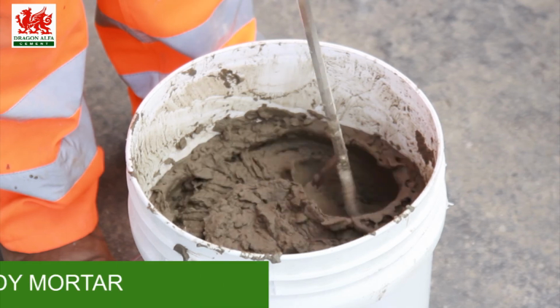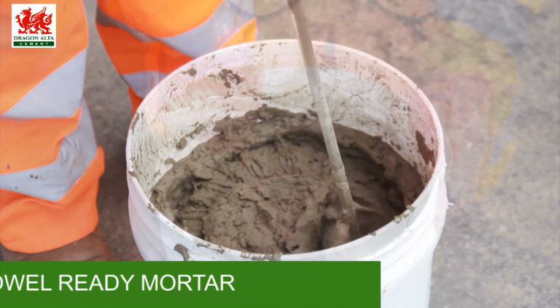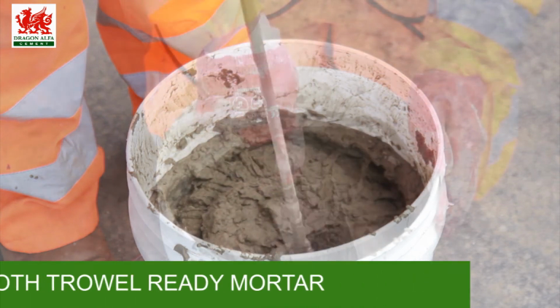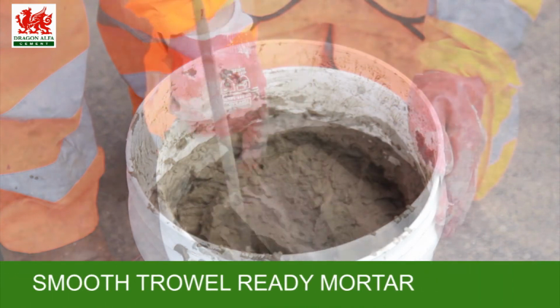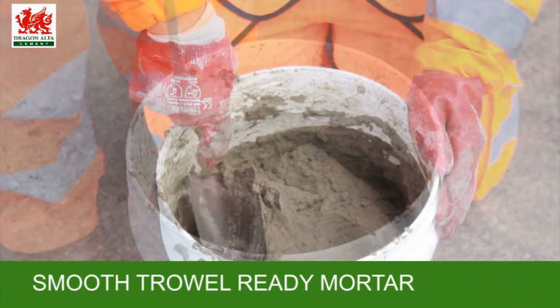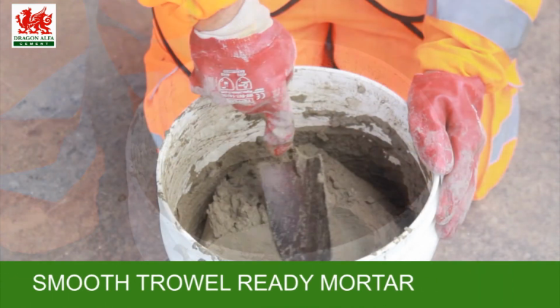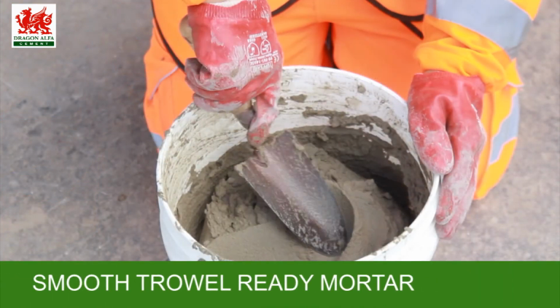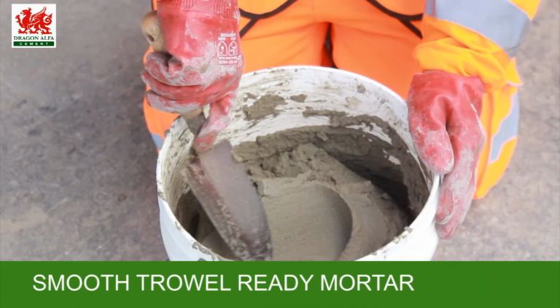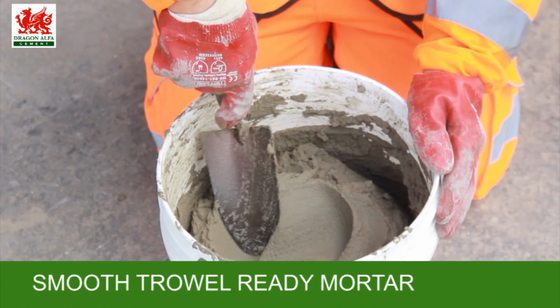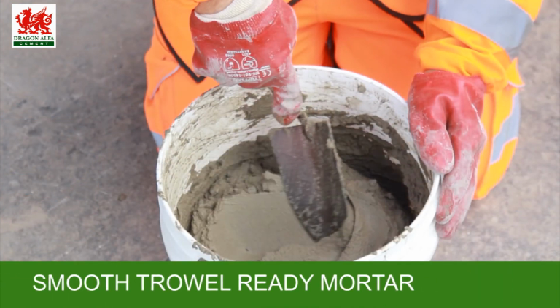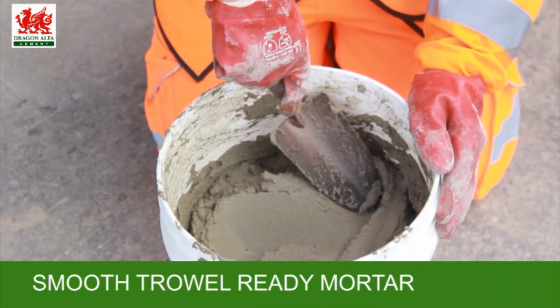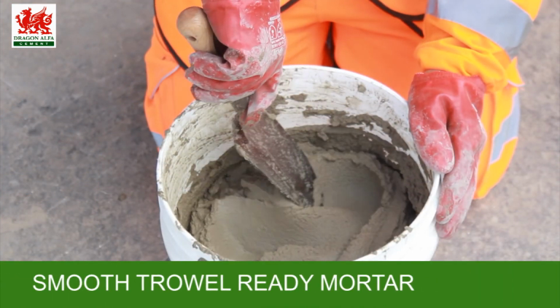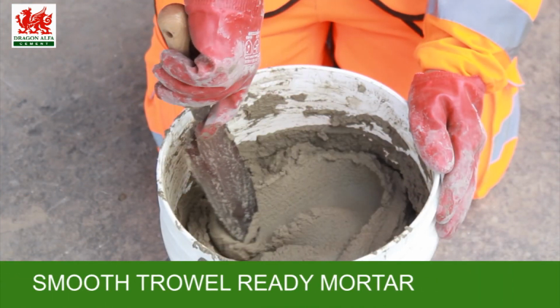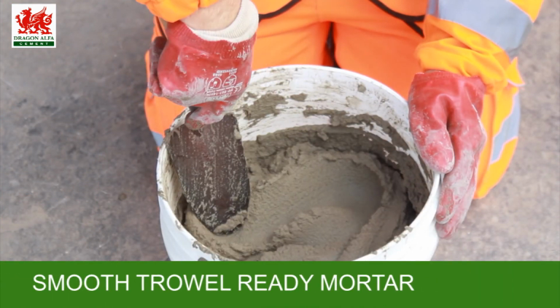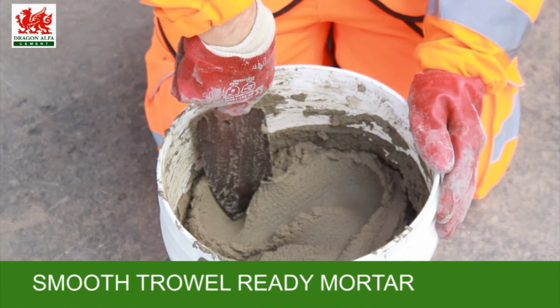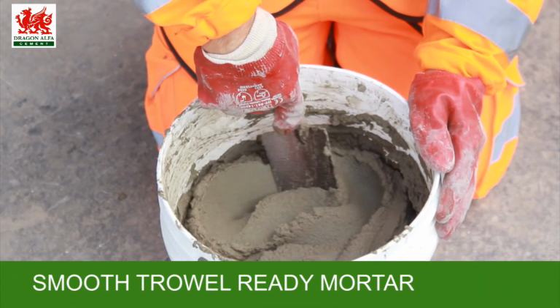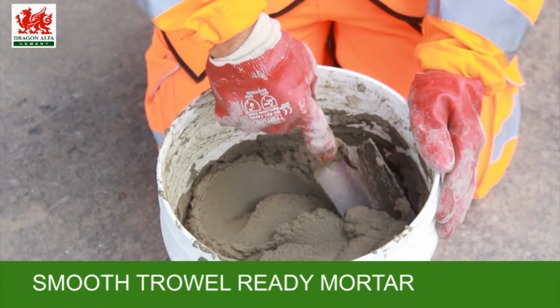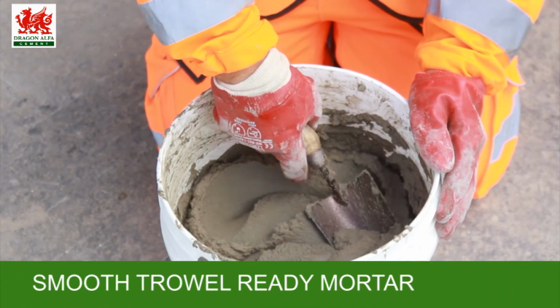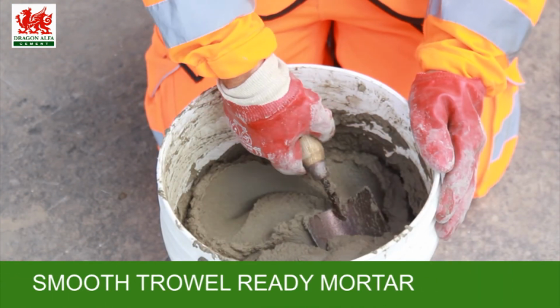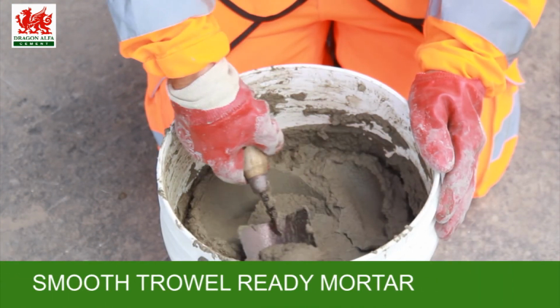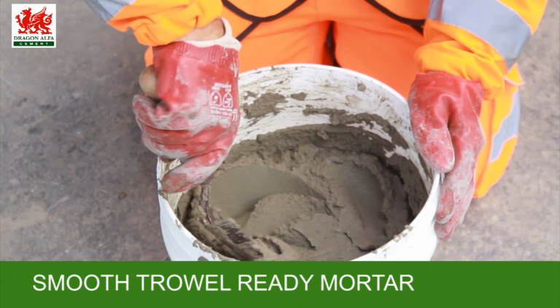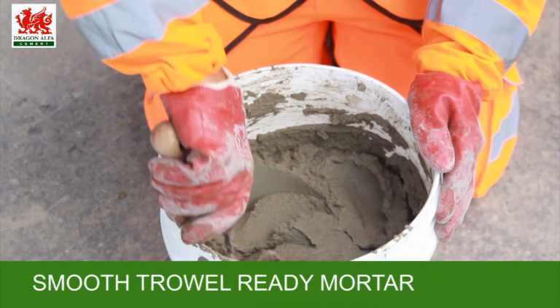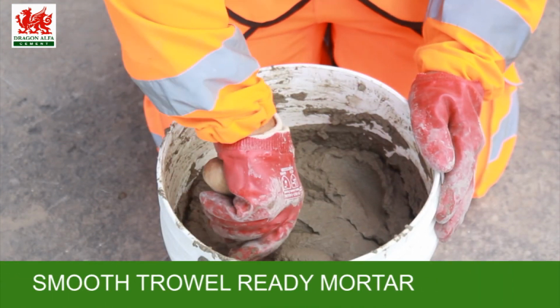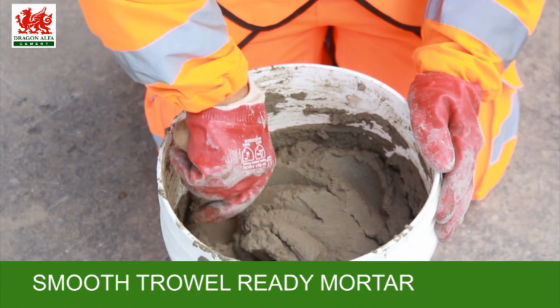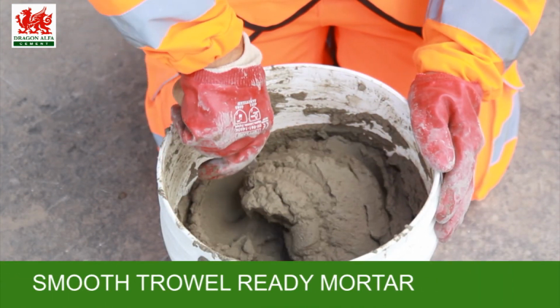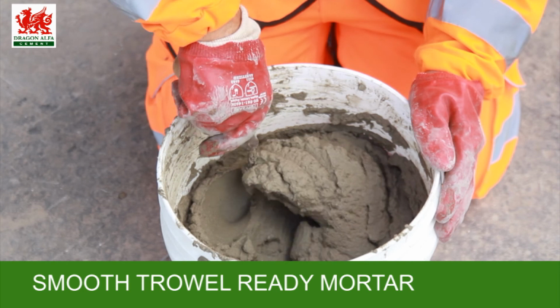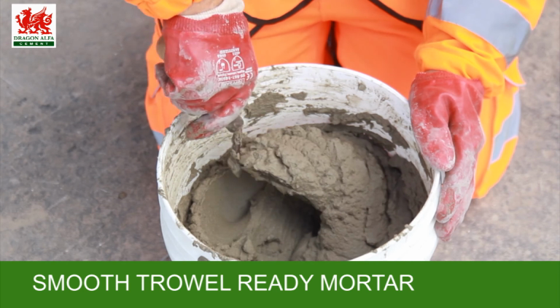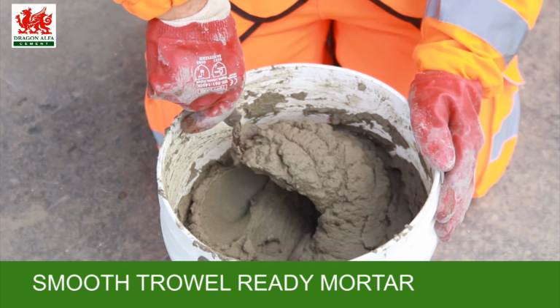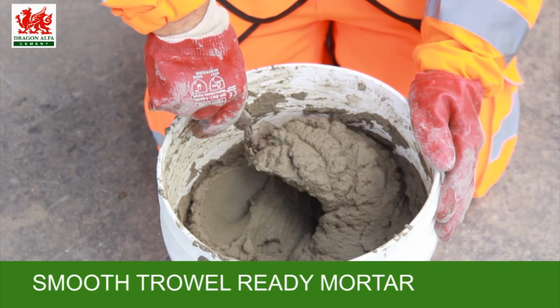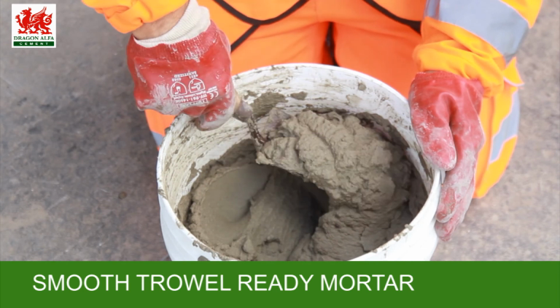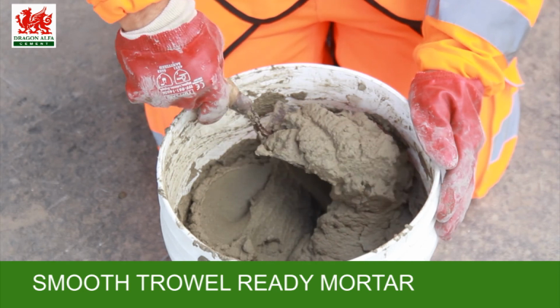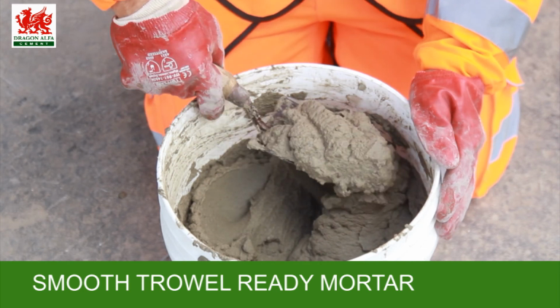The following steps will produce a smooth trowel-ready bricklaying mortar.